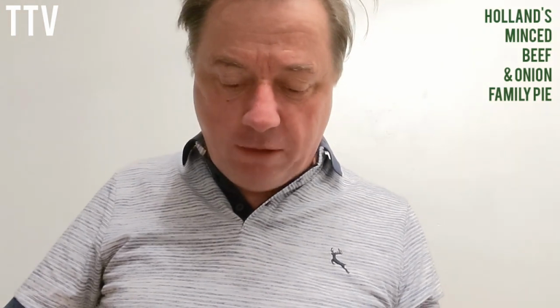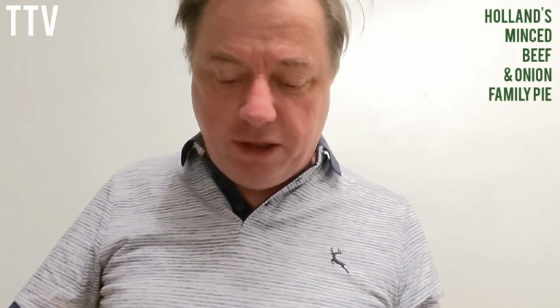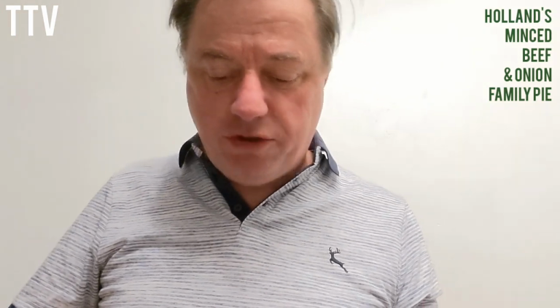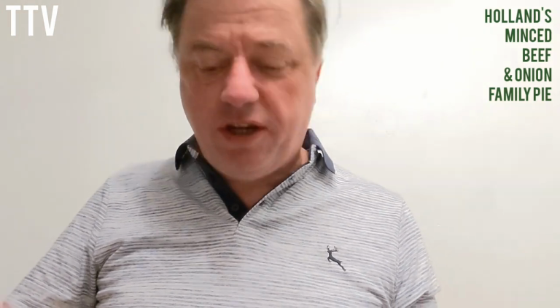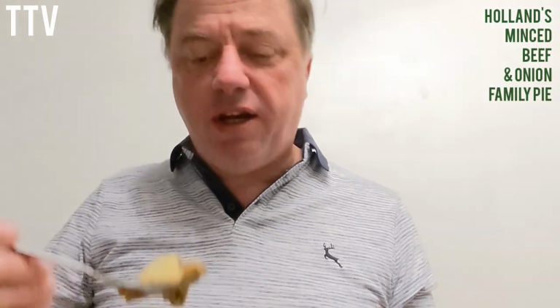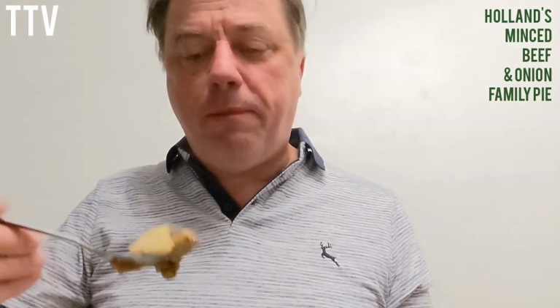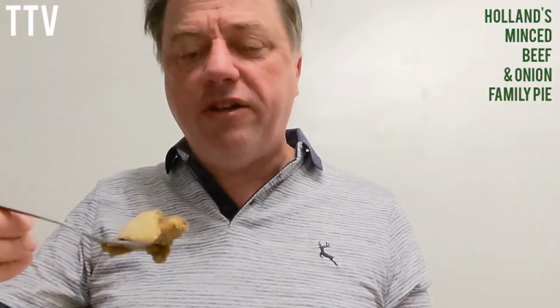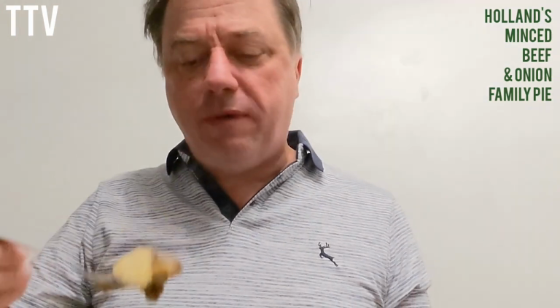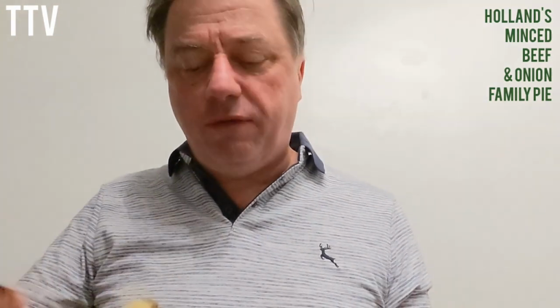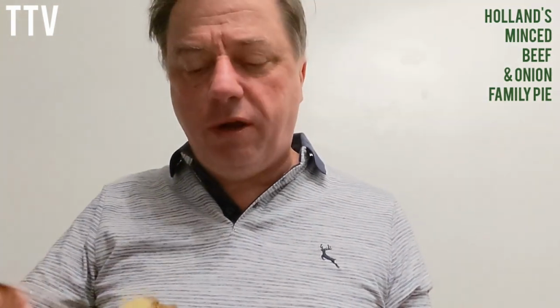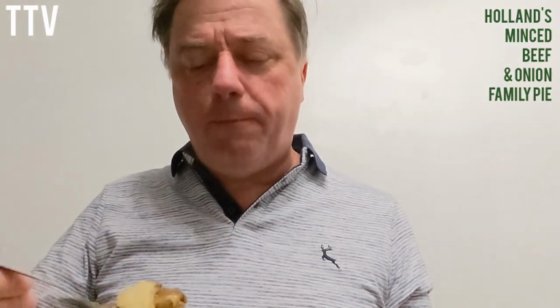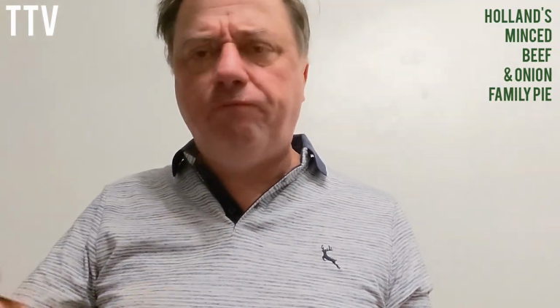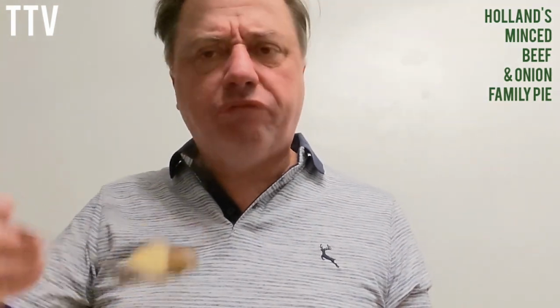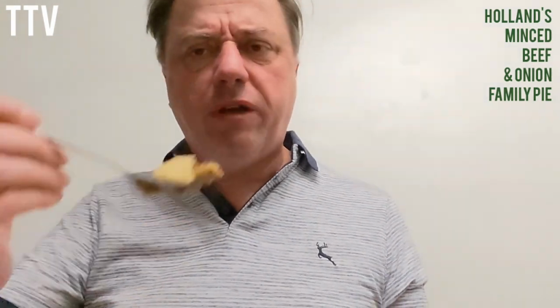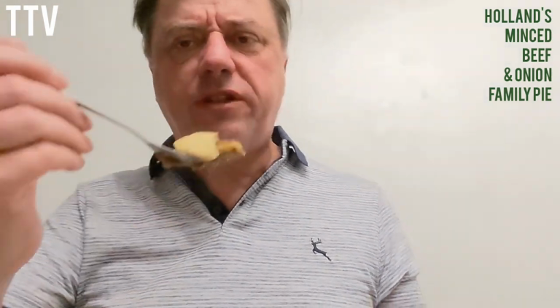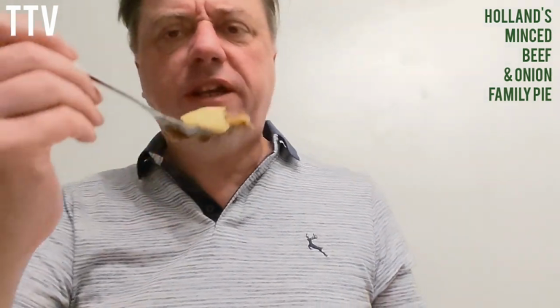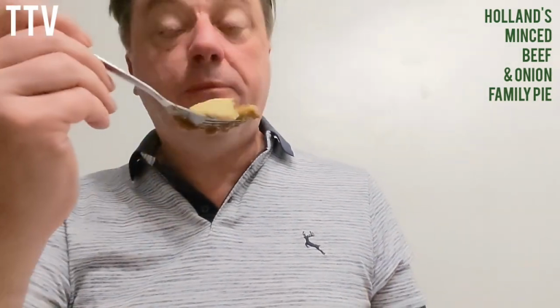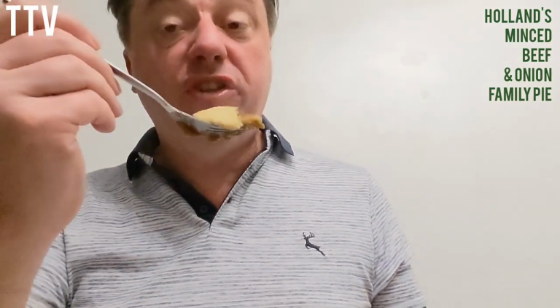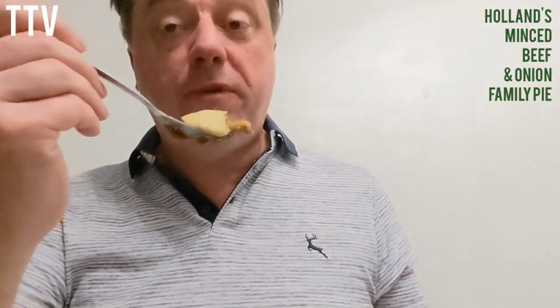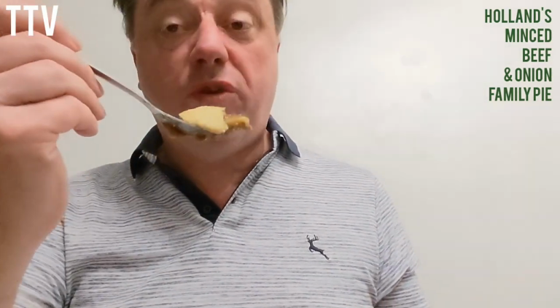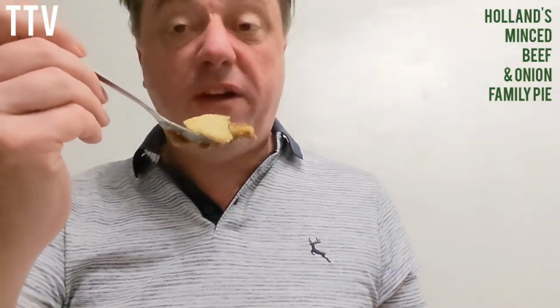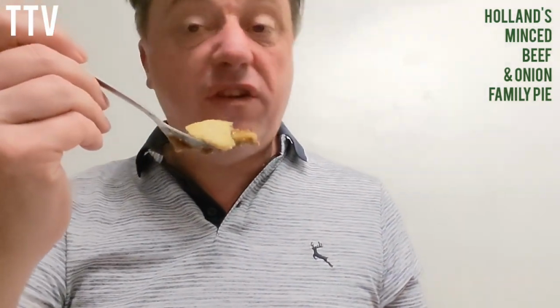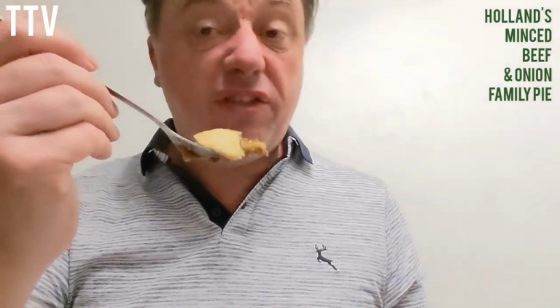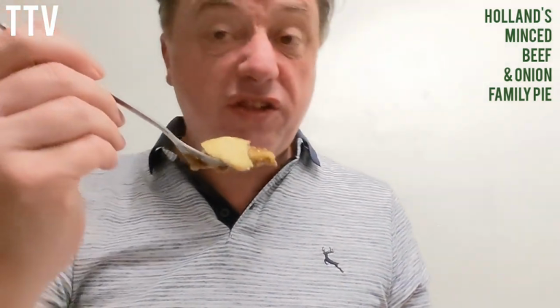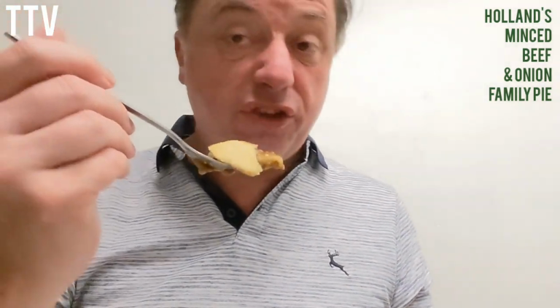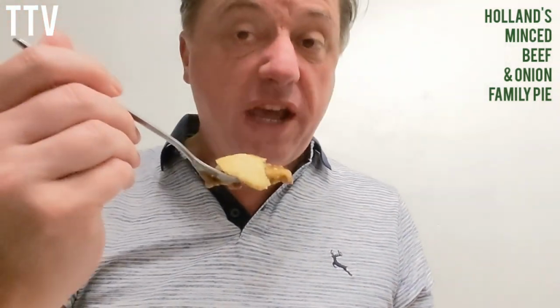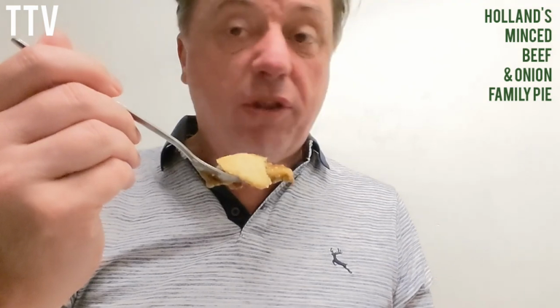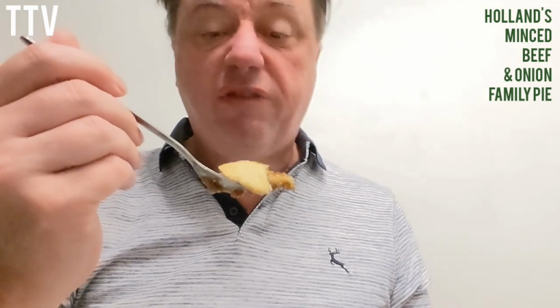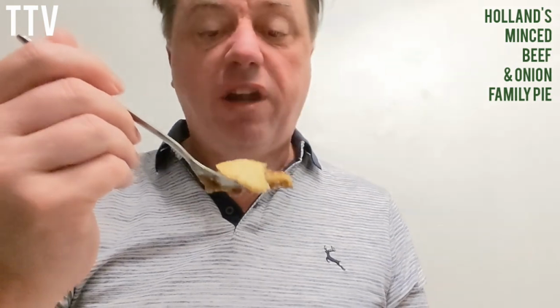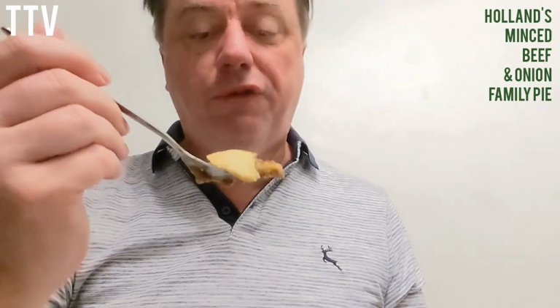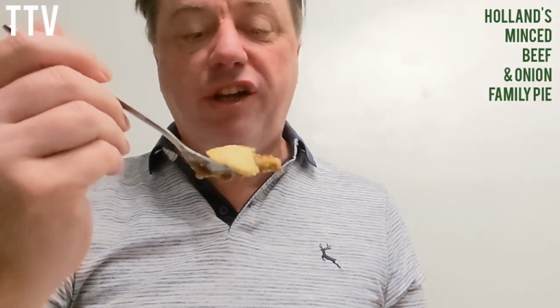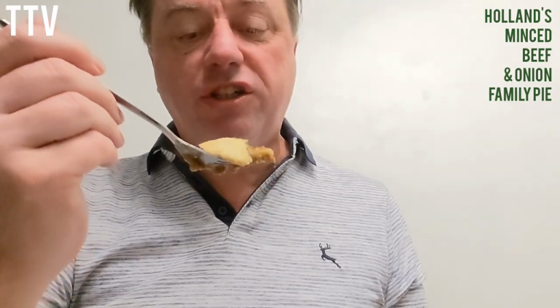Now, steak and kidney pies — steak and kidney puddings are one of my favourite things of all time, although I've not had them for ages.